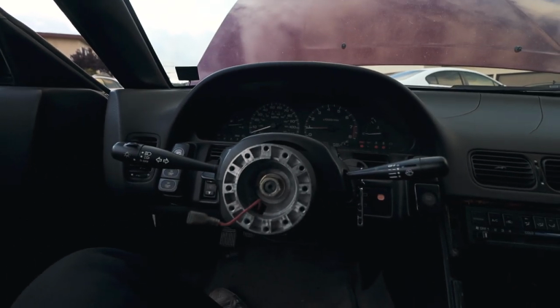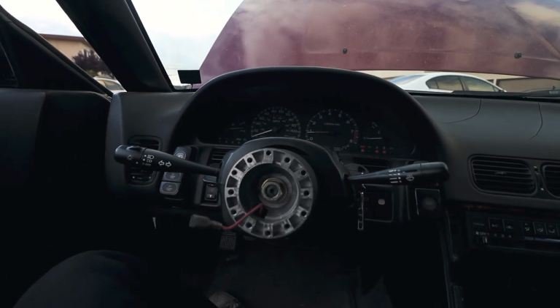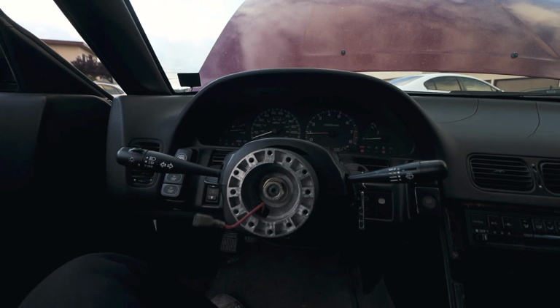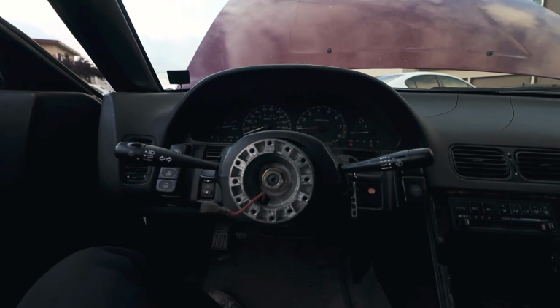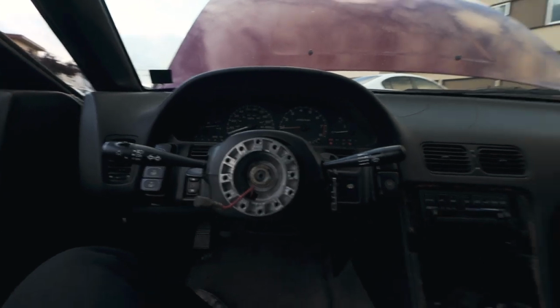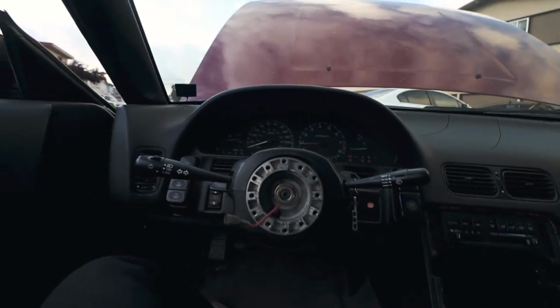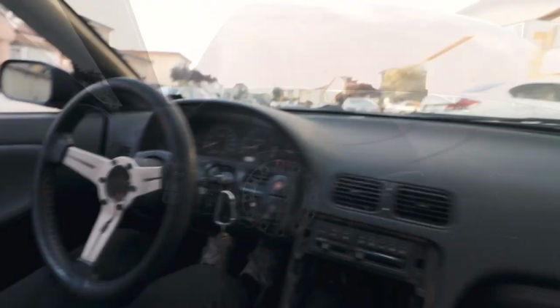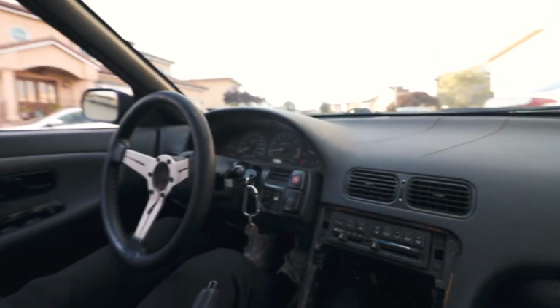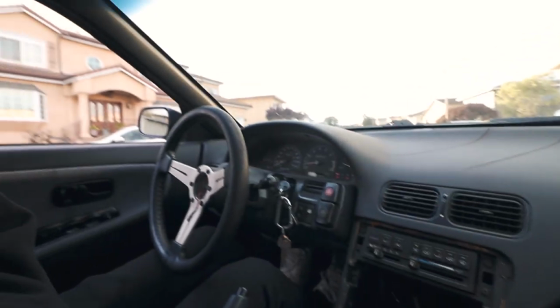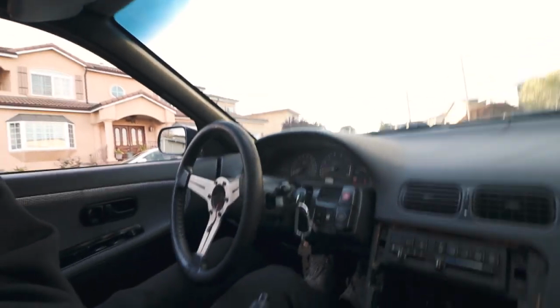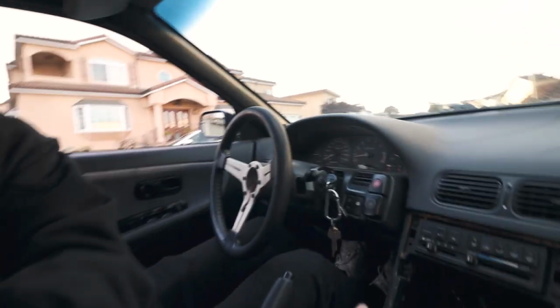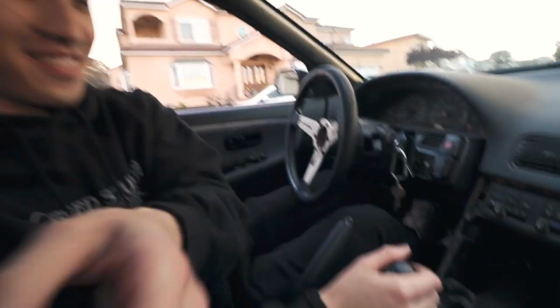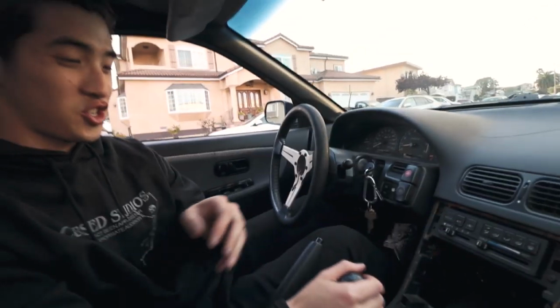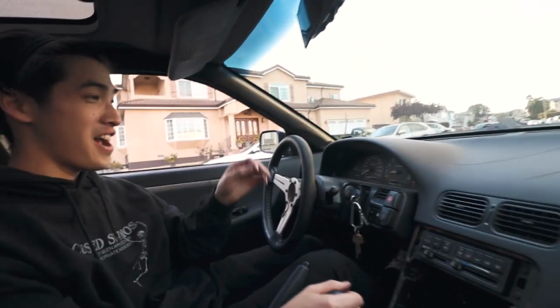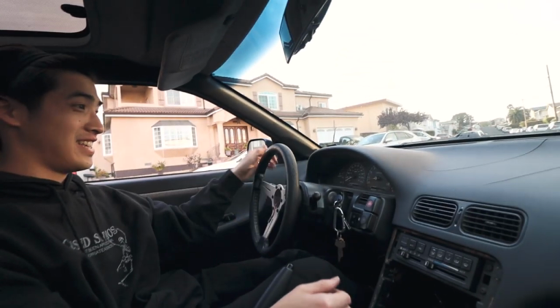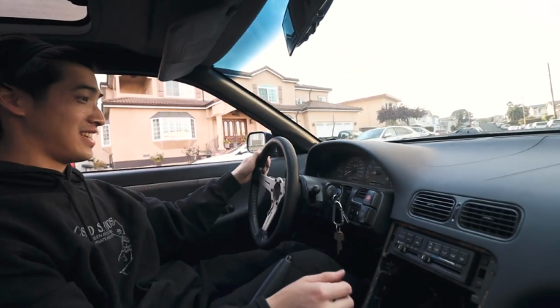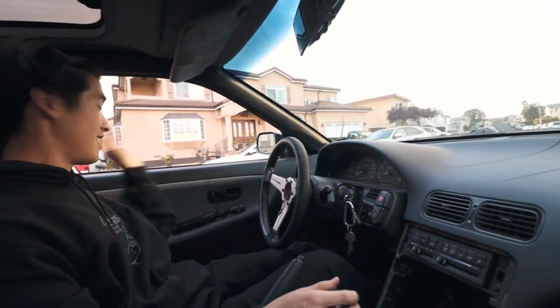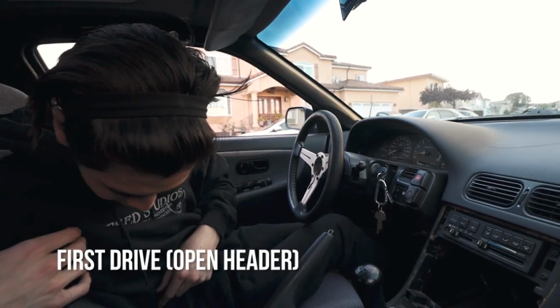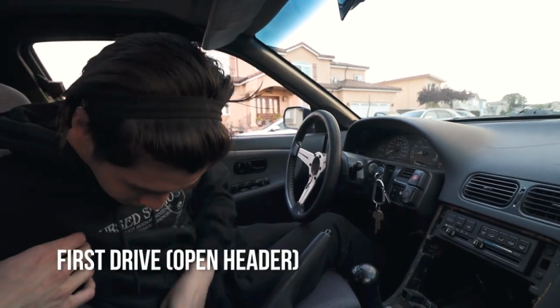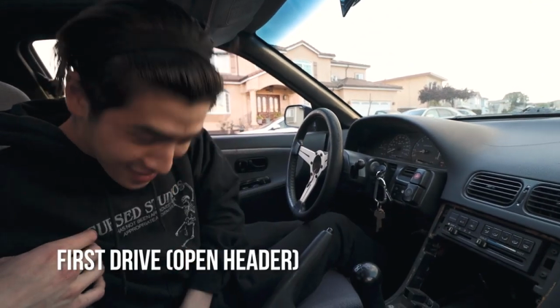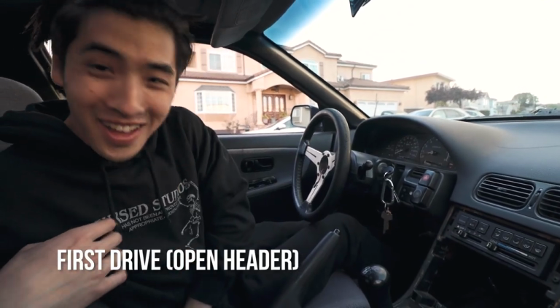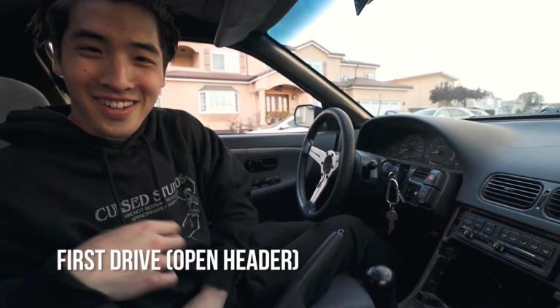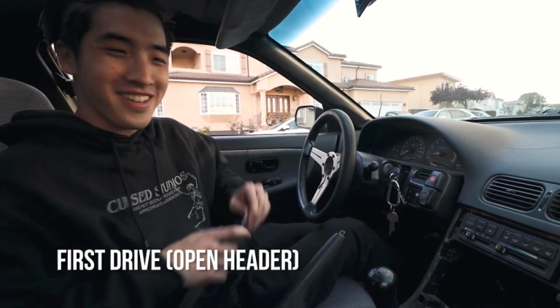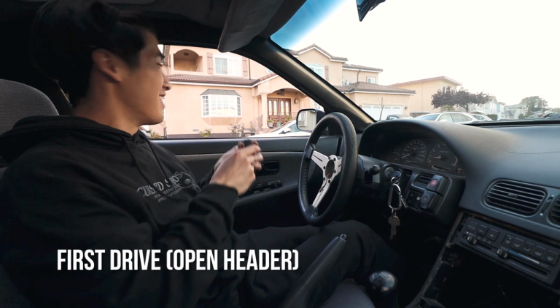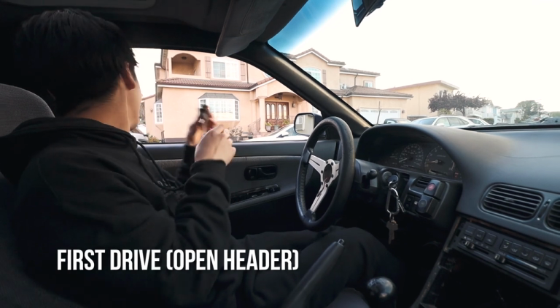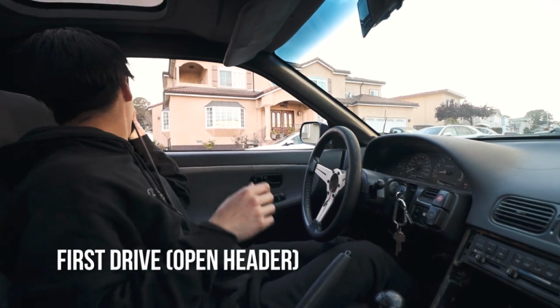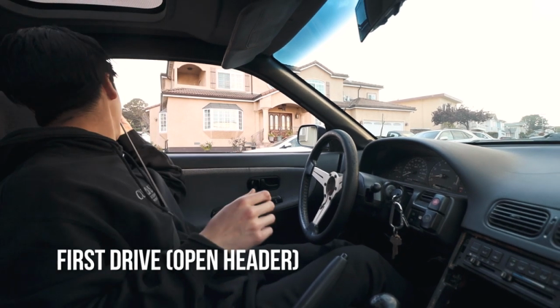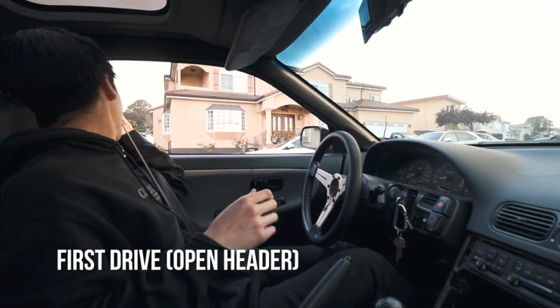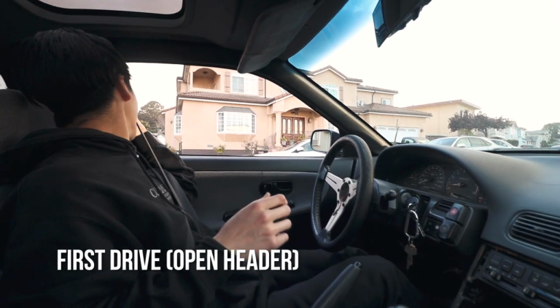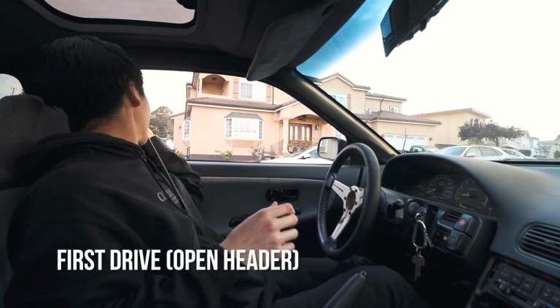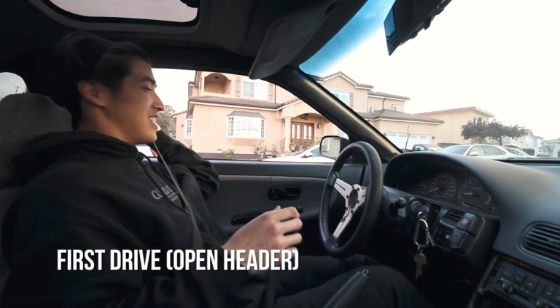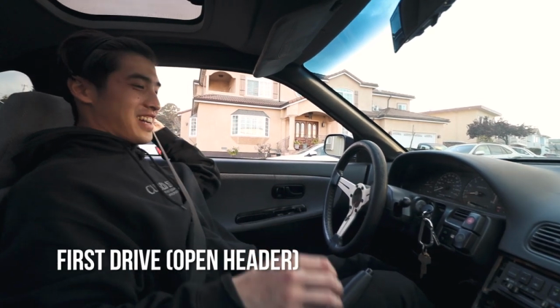Oh my god, here we go — we're driving this thing! I don't really know what I'm doing.